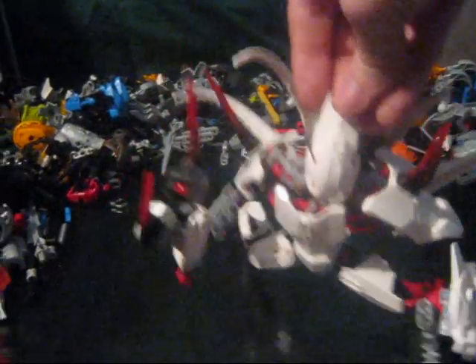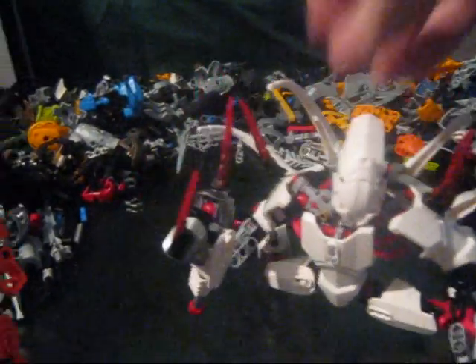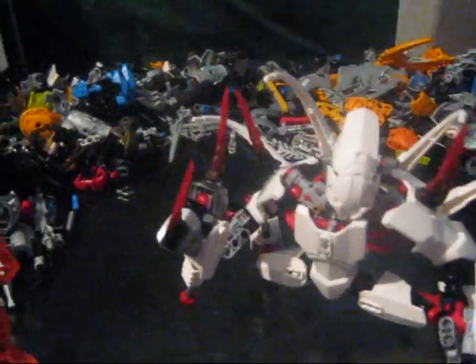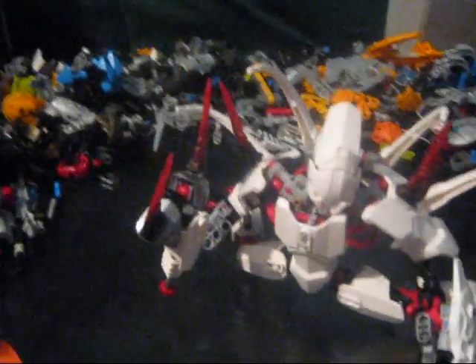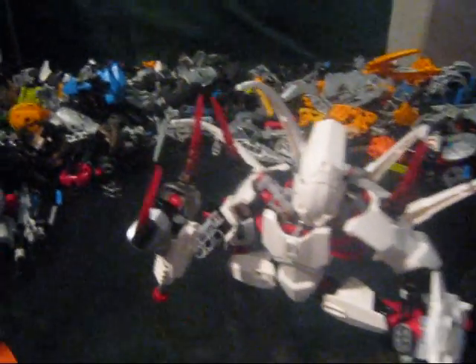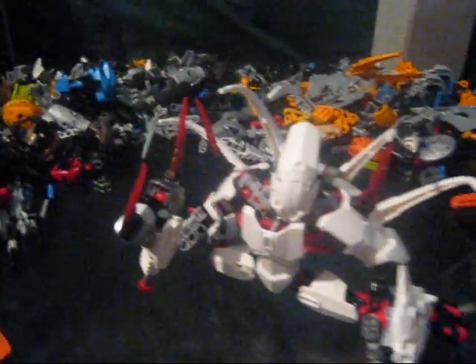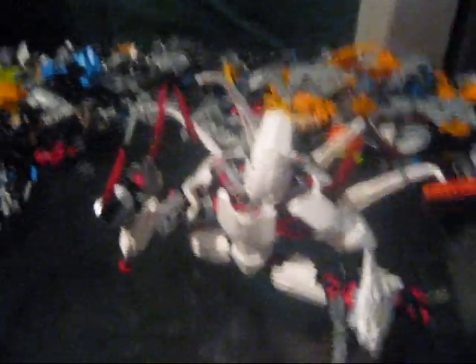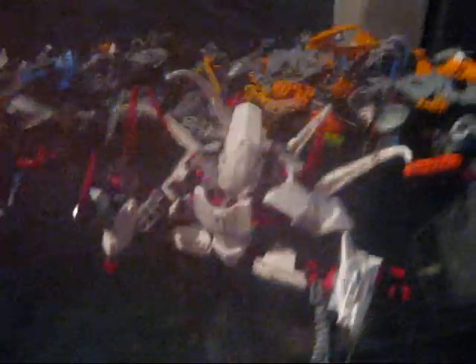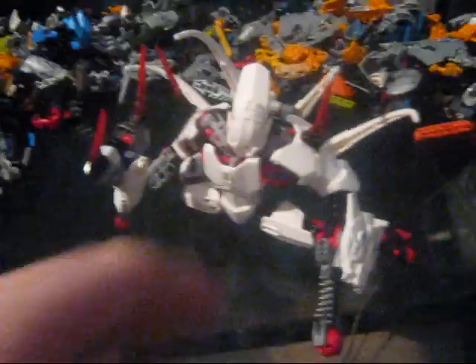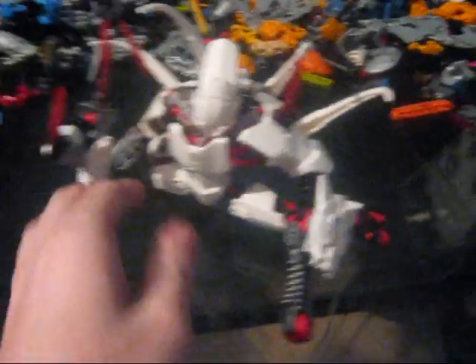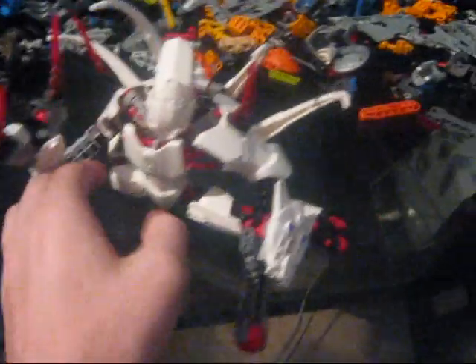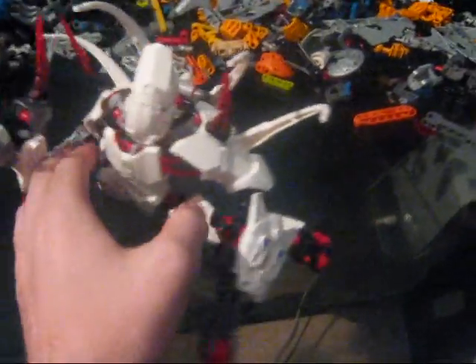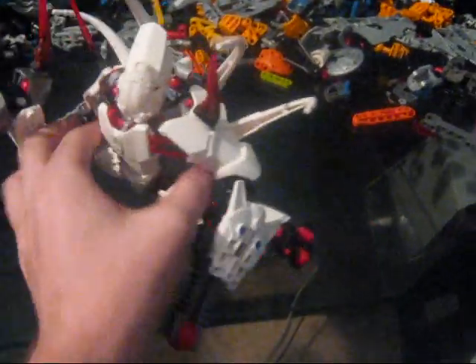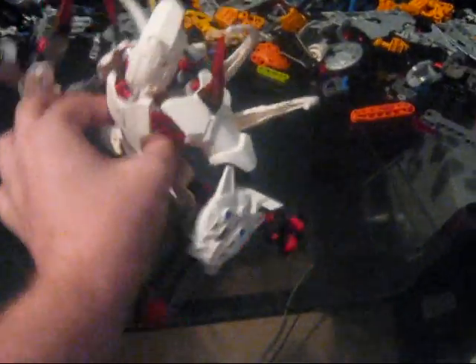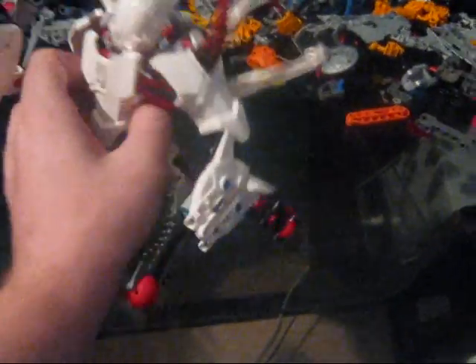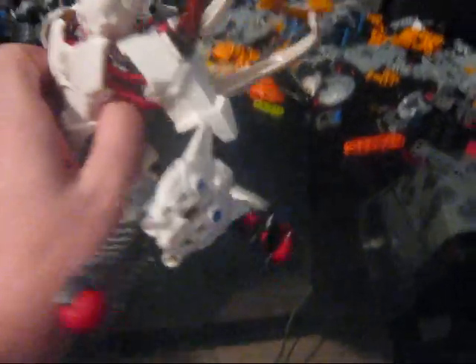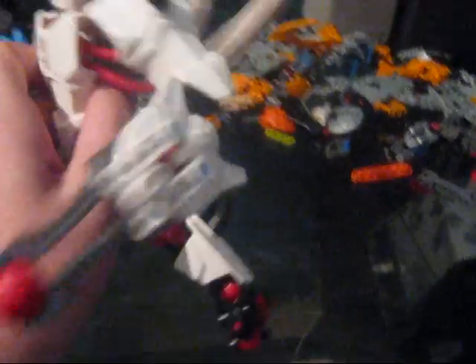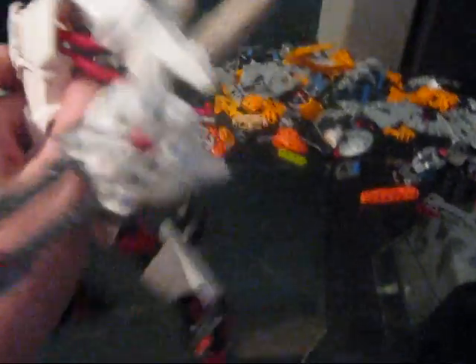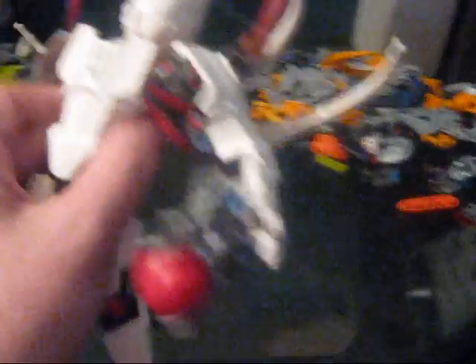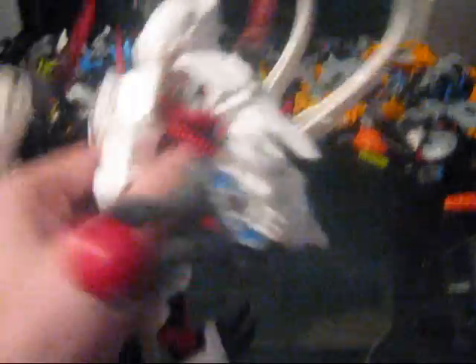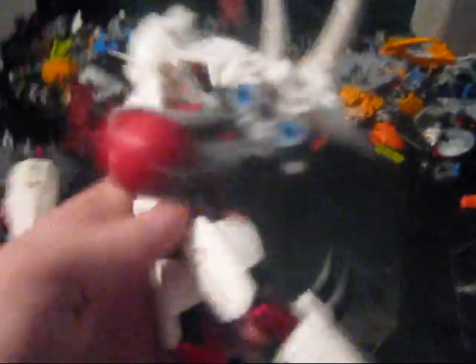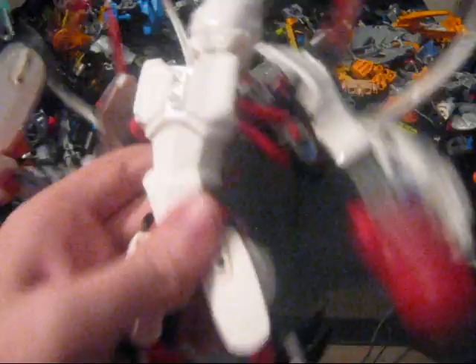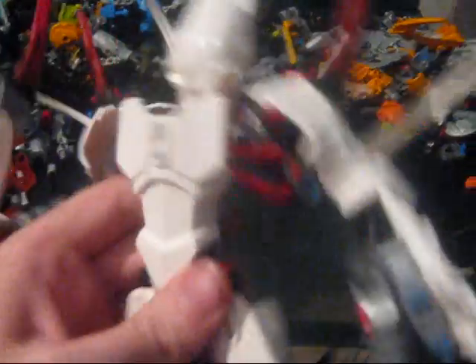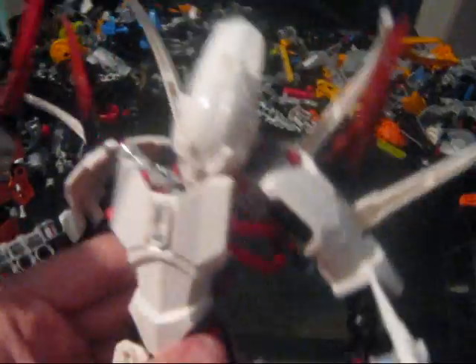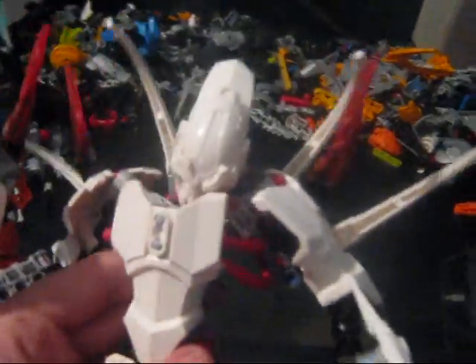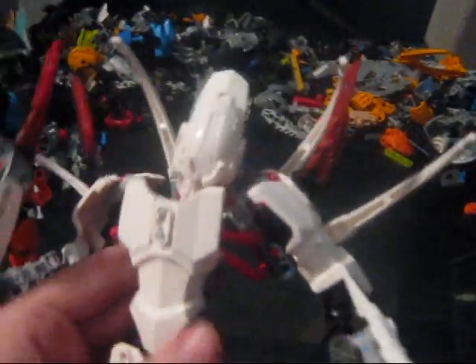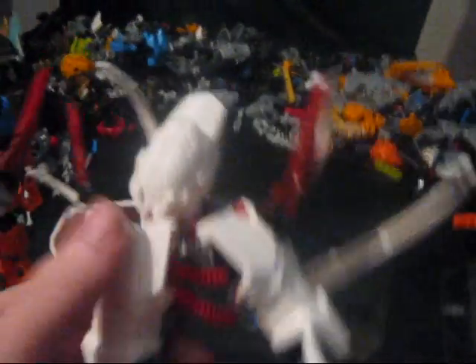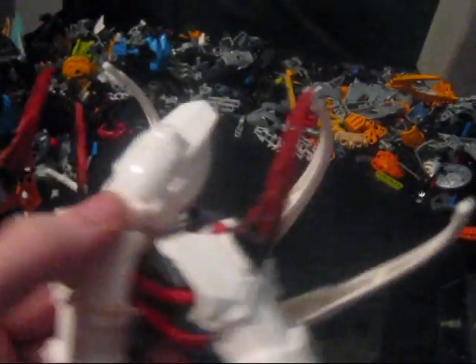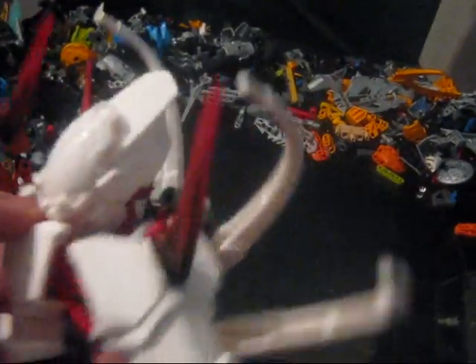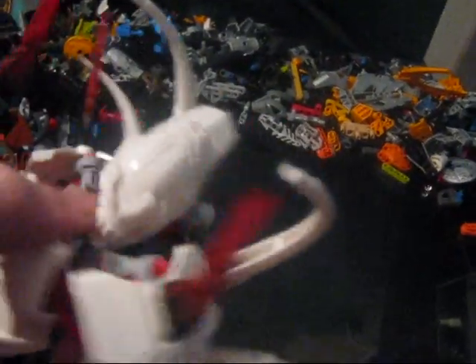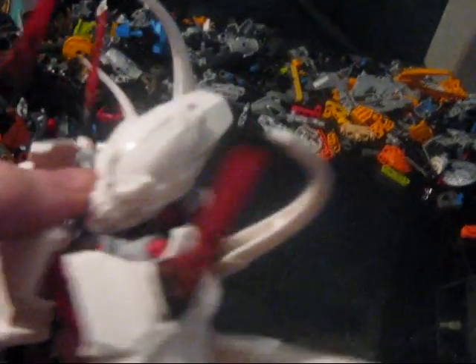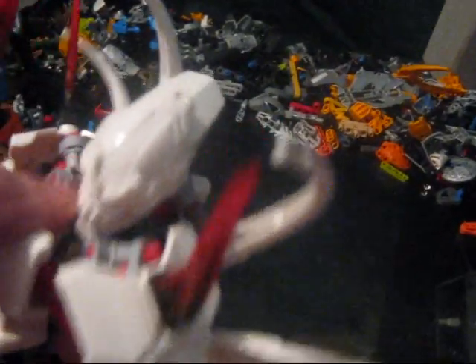So yeah, I will make instructions on this.